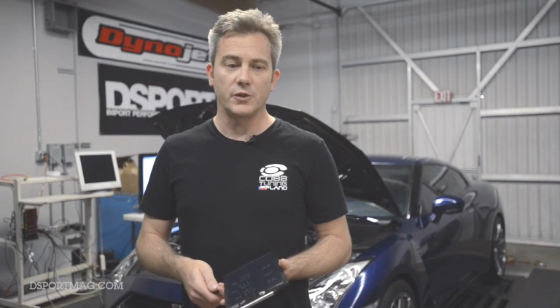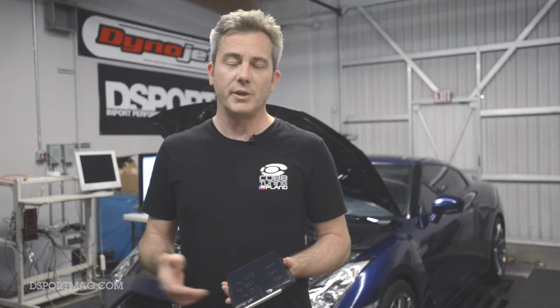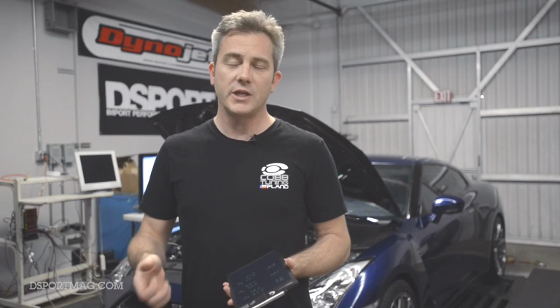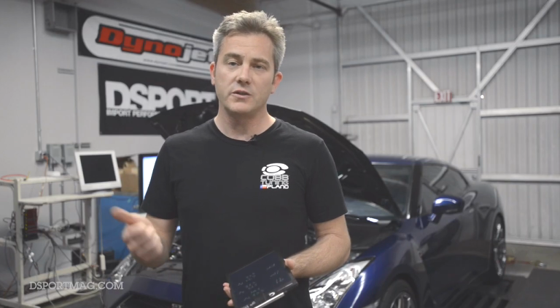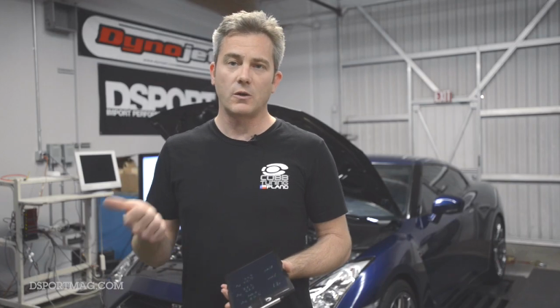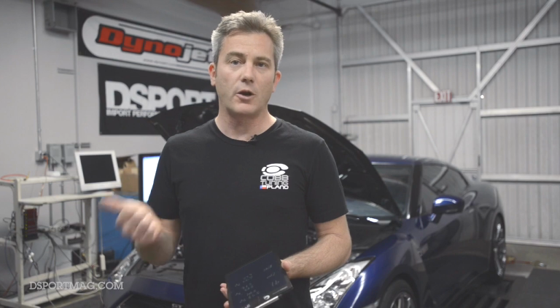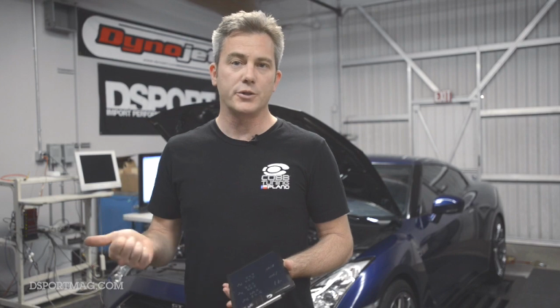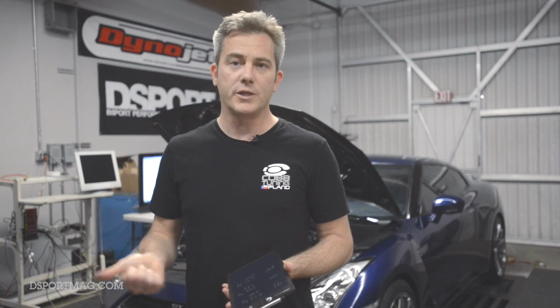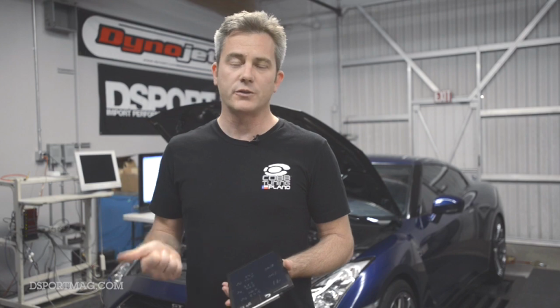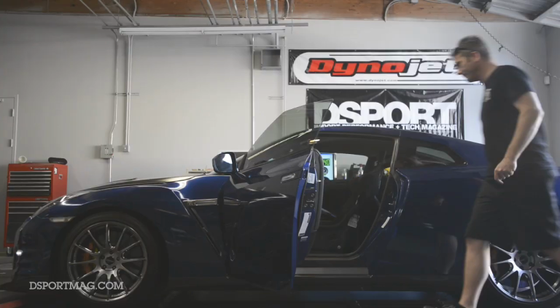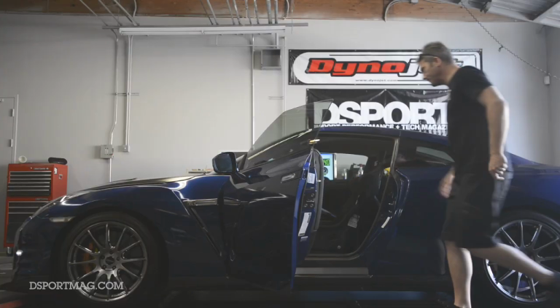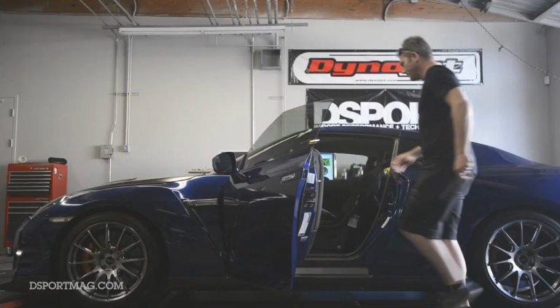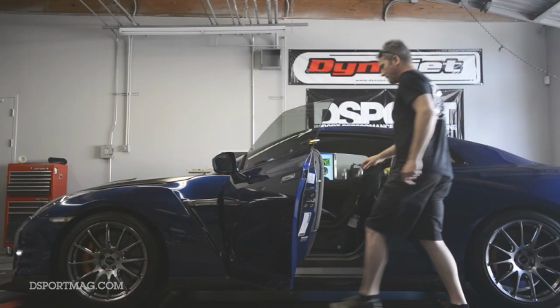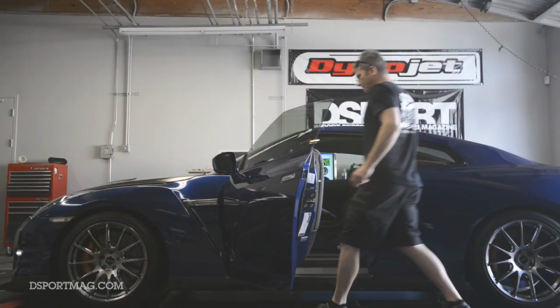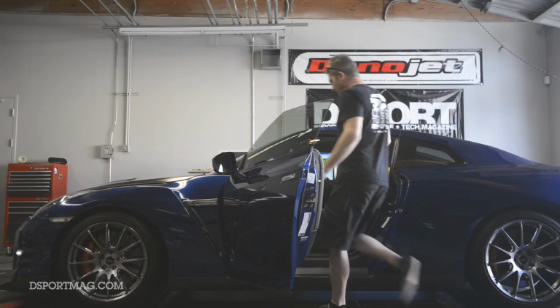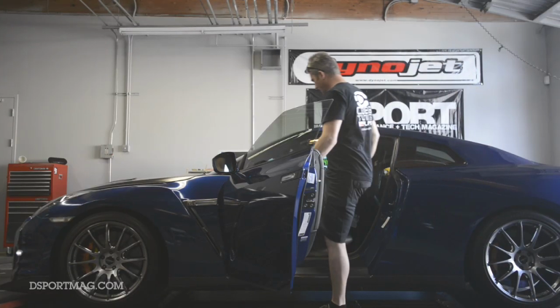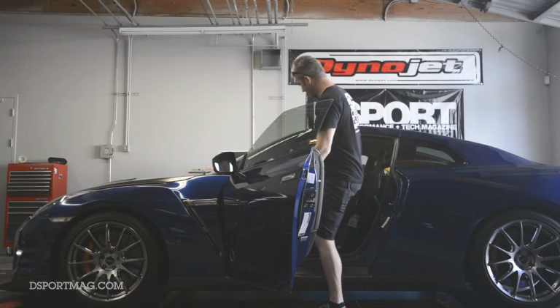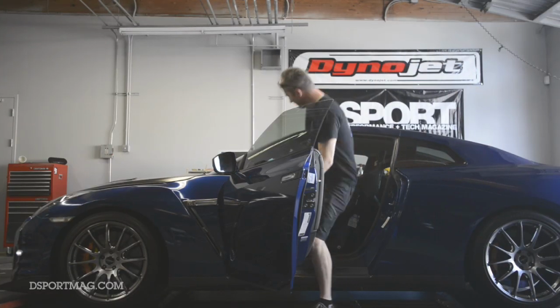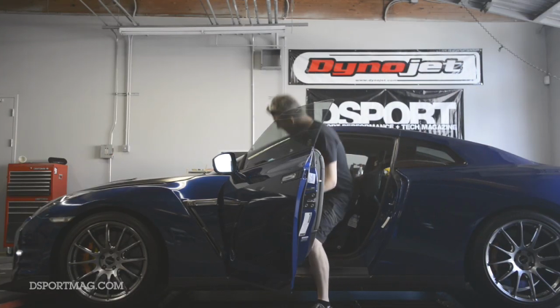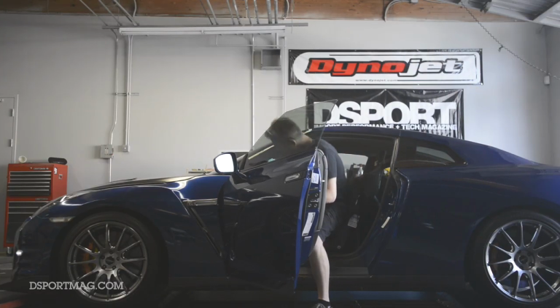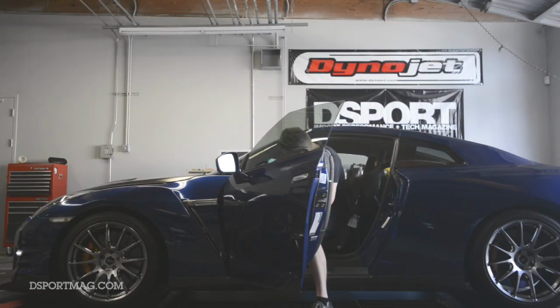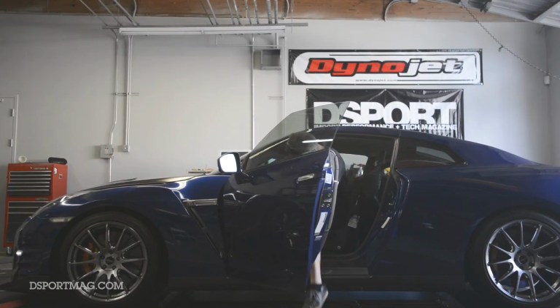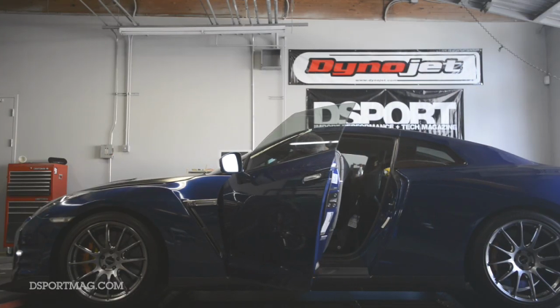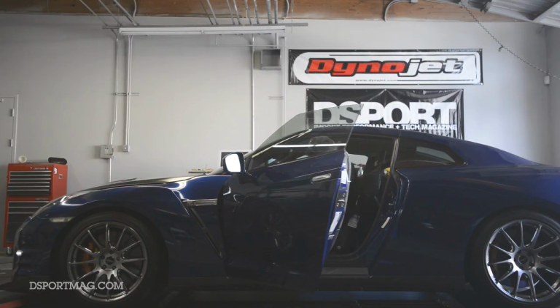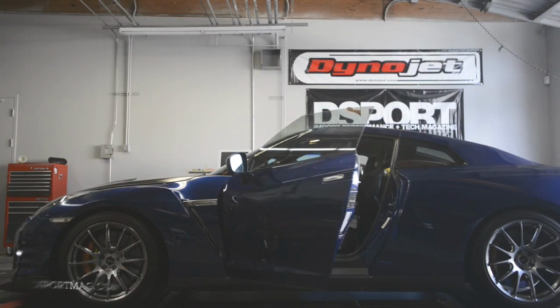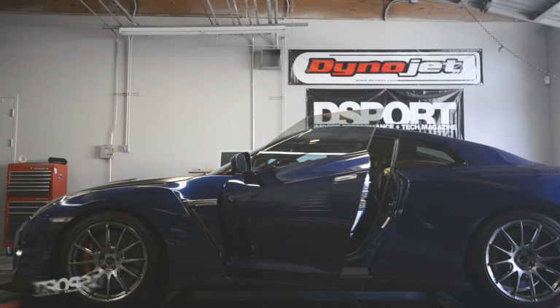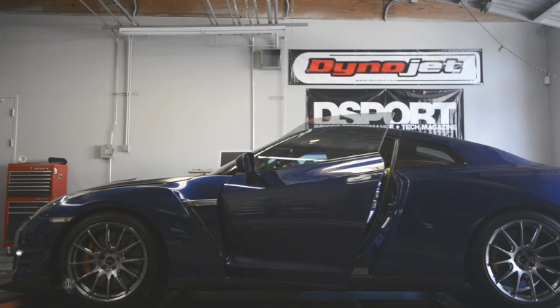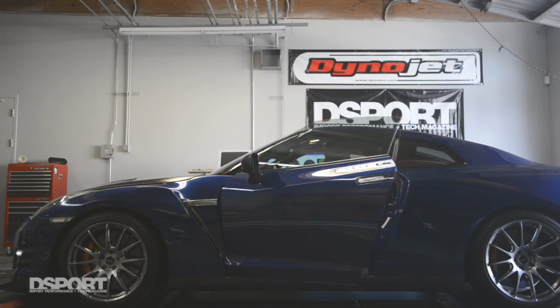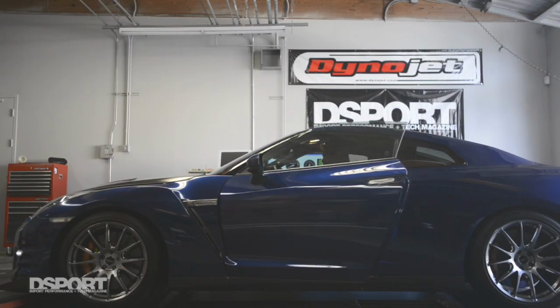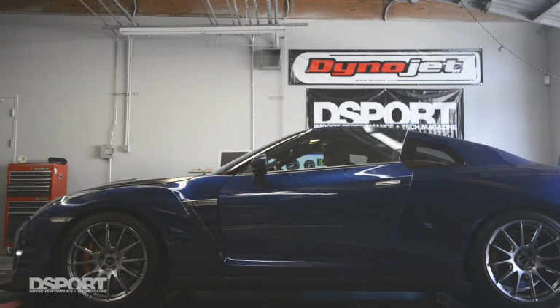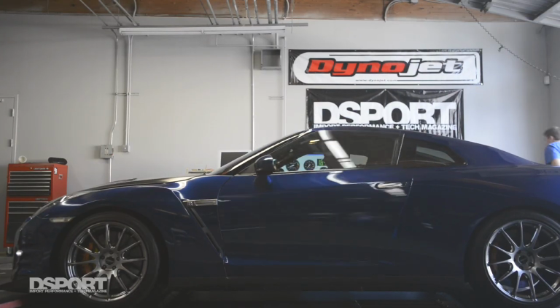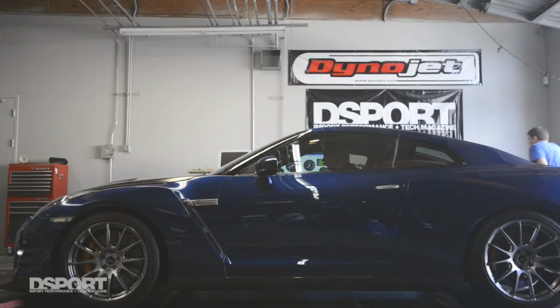So the big changes are larger injectors, fuel pumps, intakes, factory outpipes, and an exhaust system.